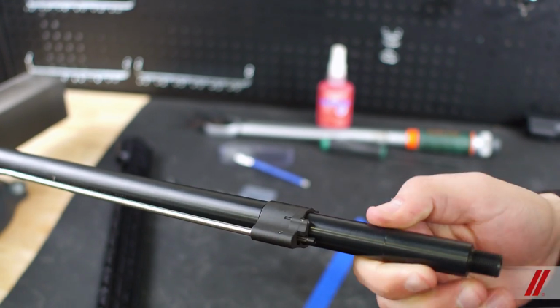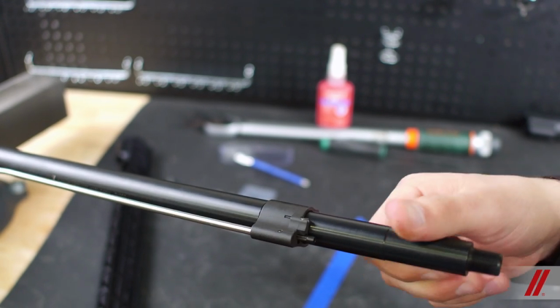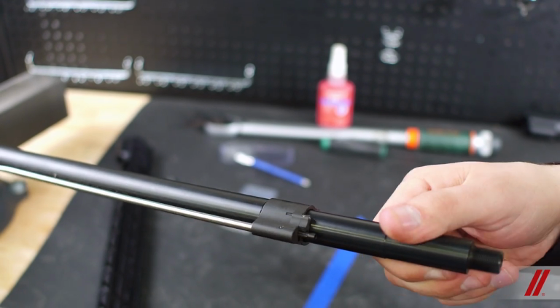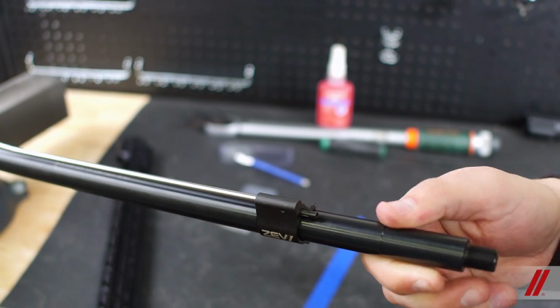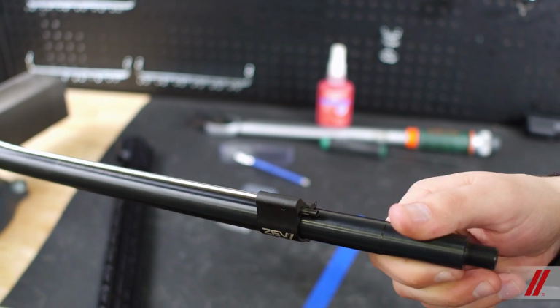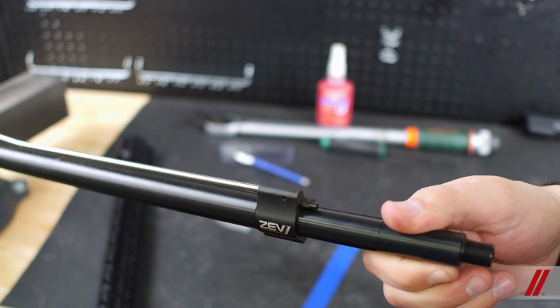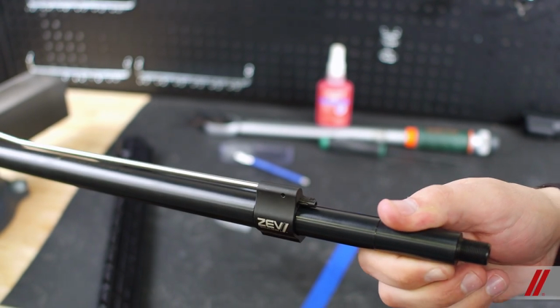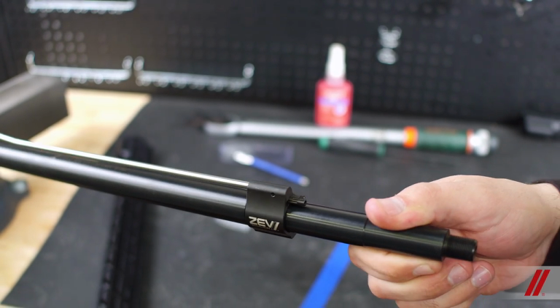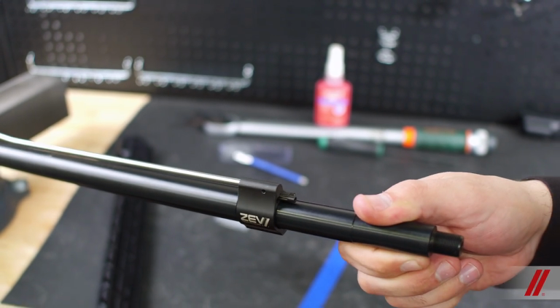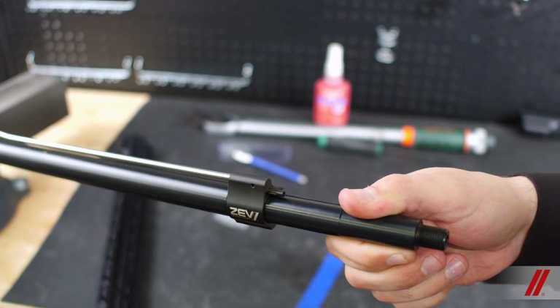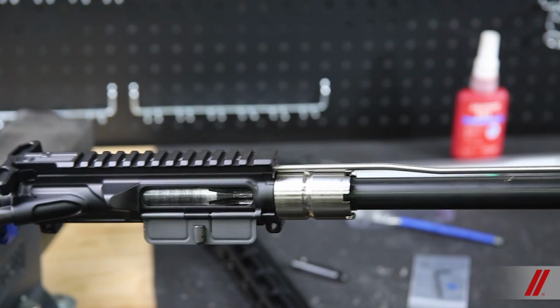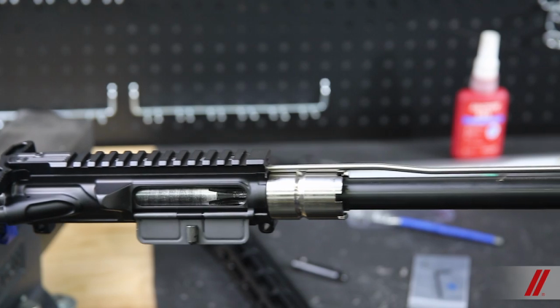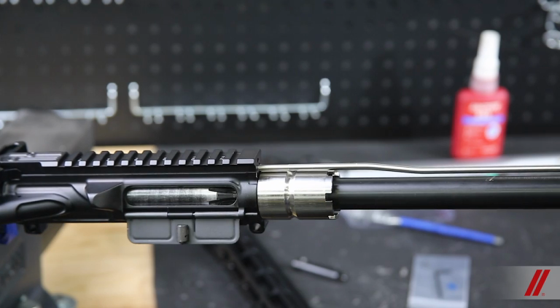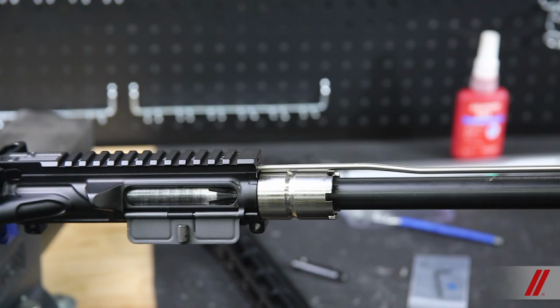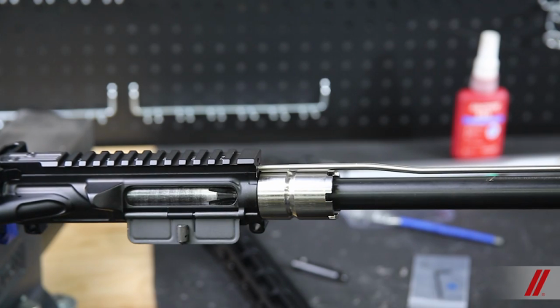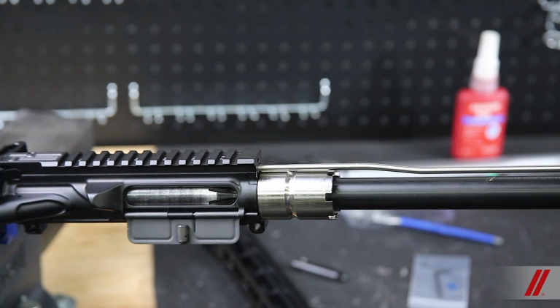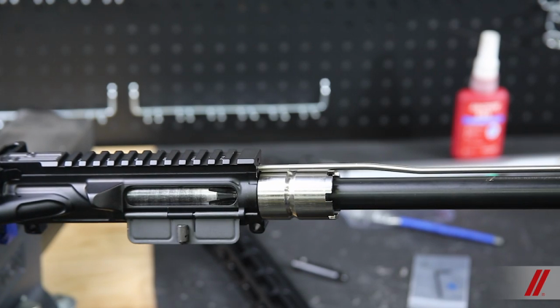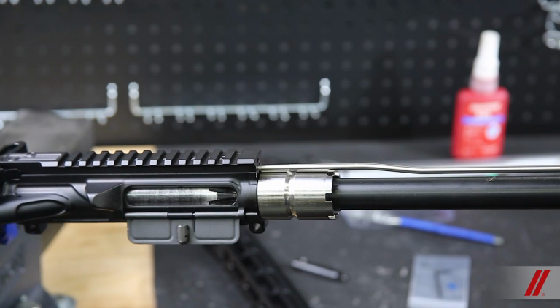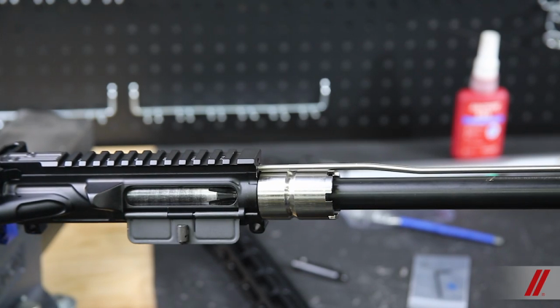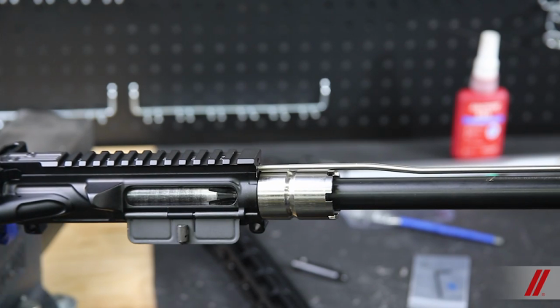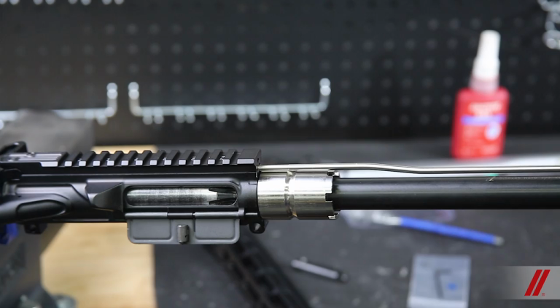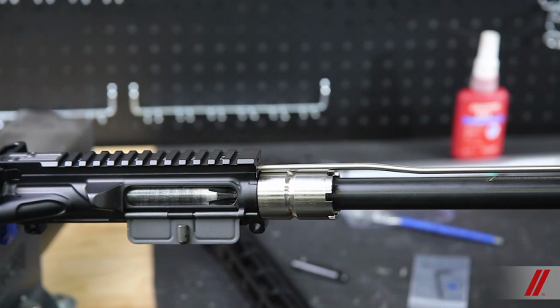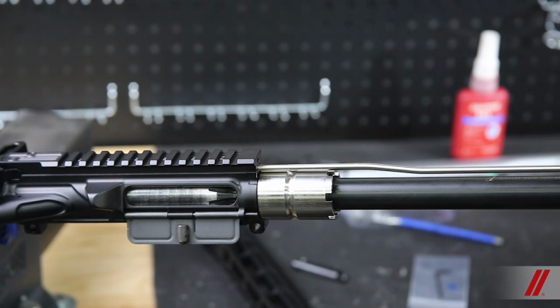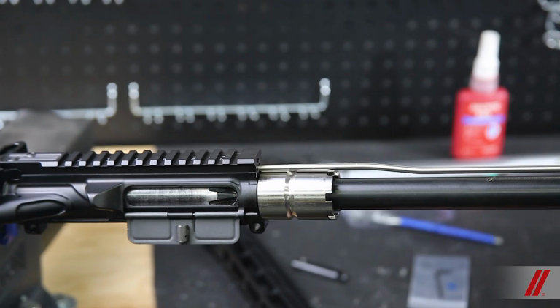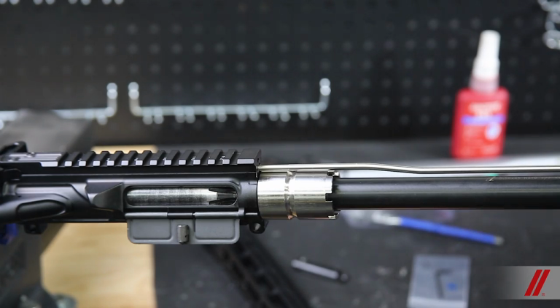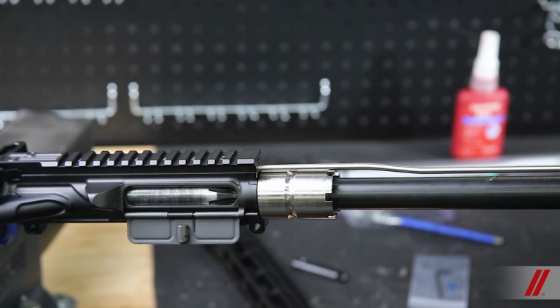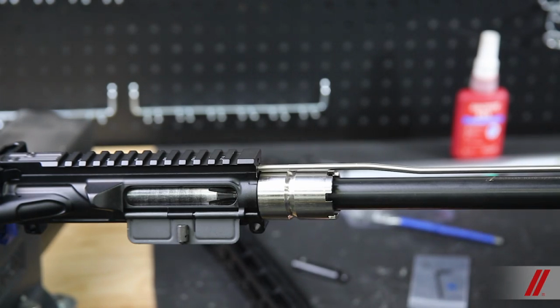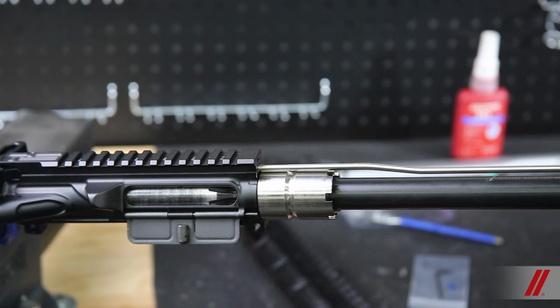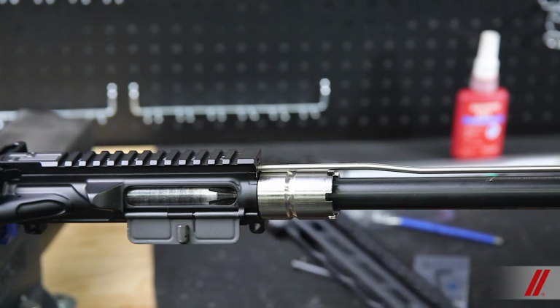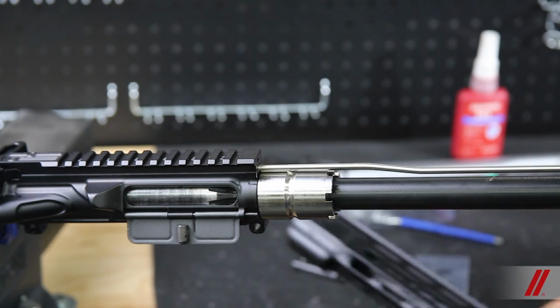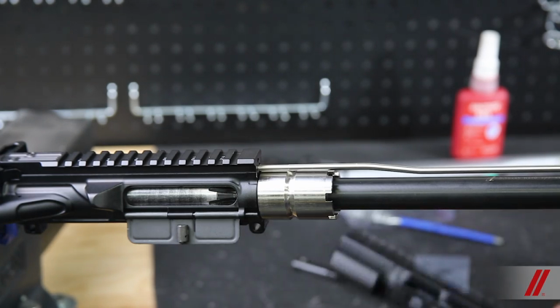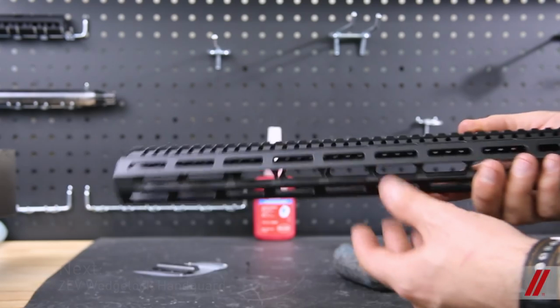Rotate the entire unit back over, and you are ready for the handguard.